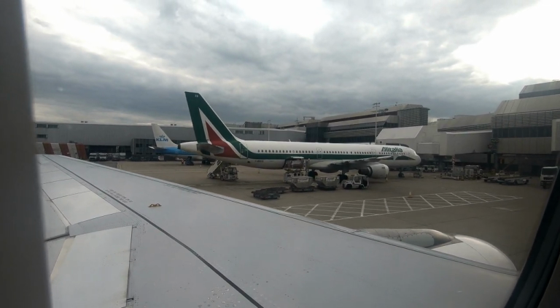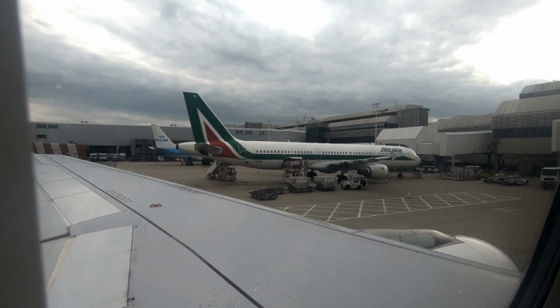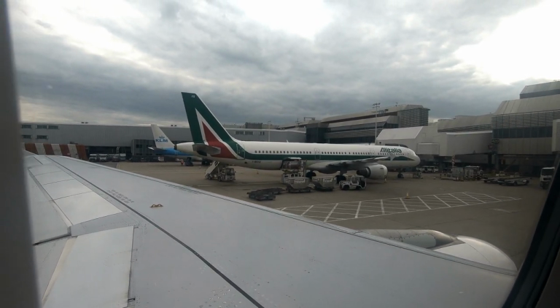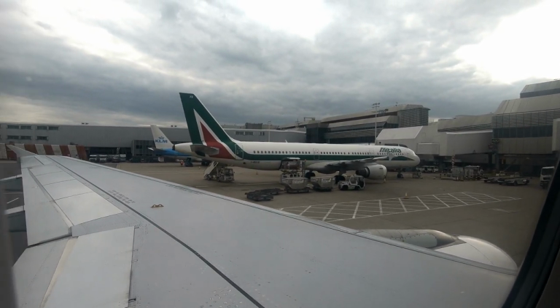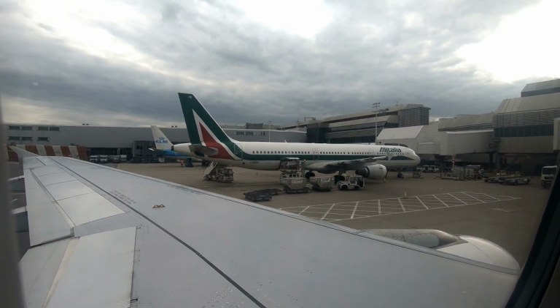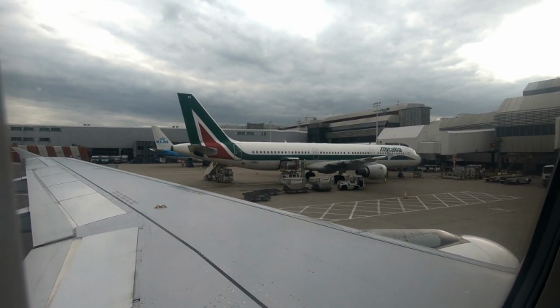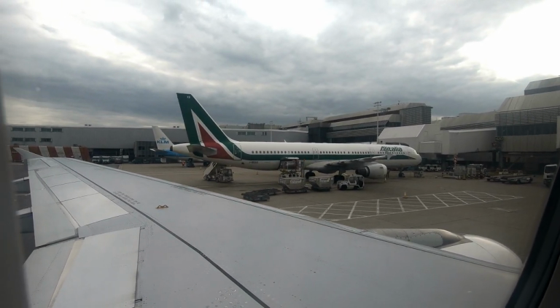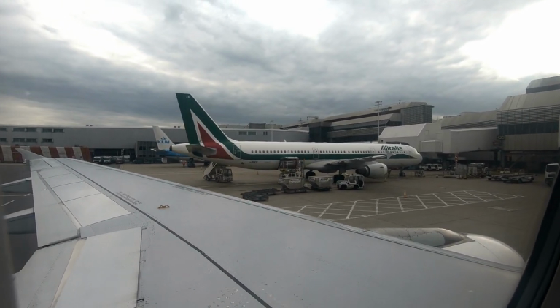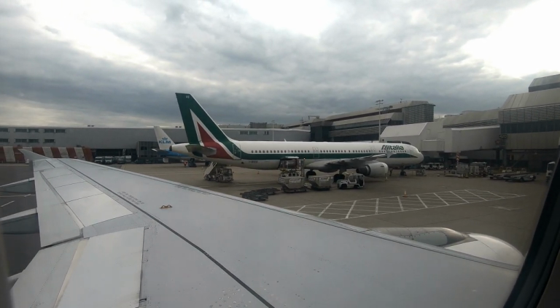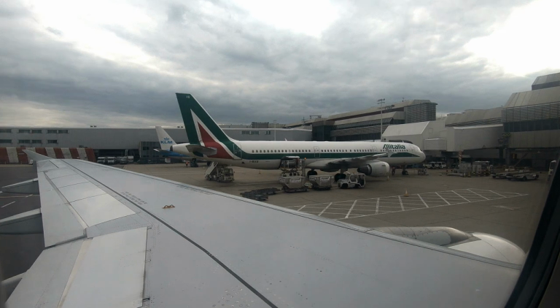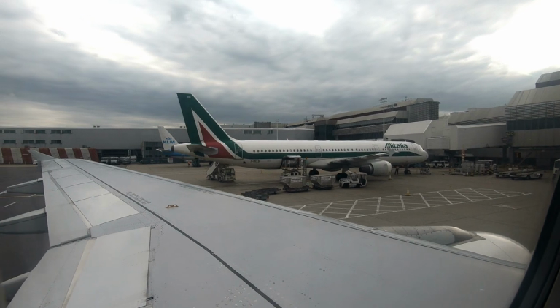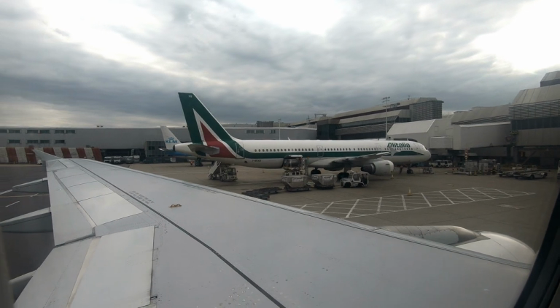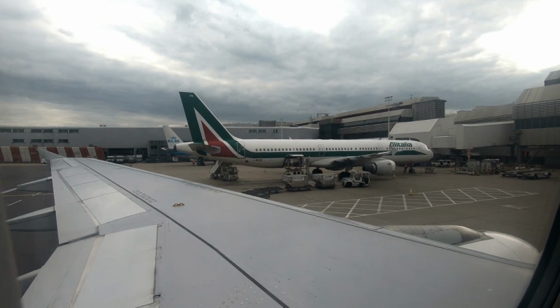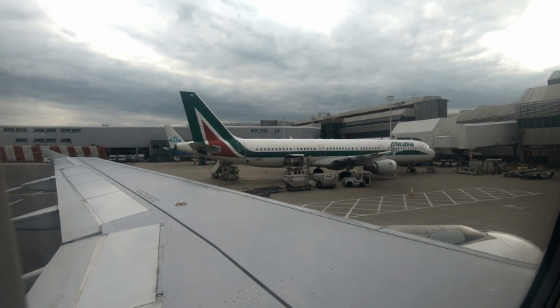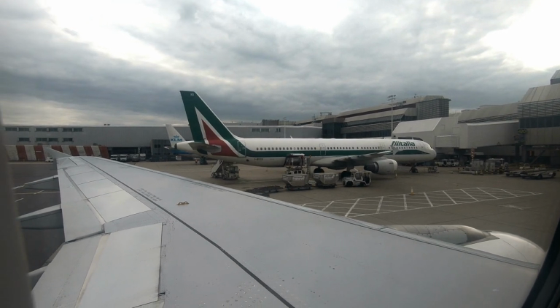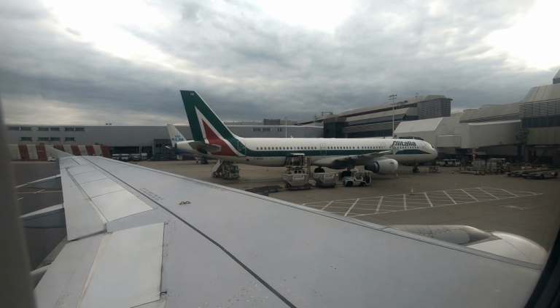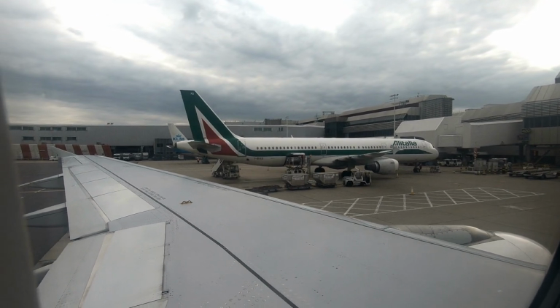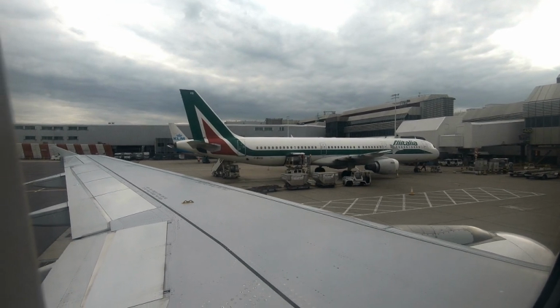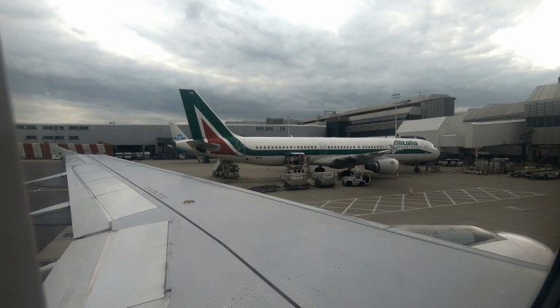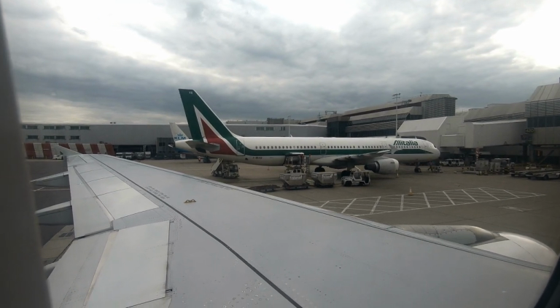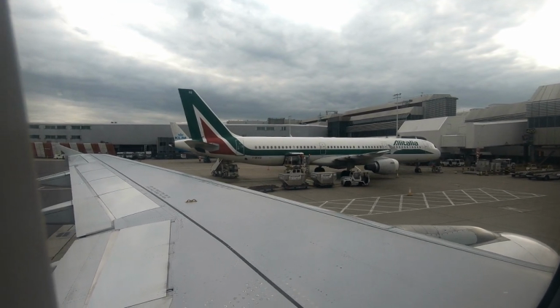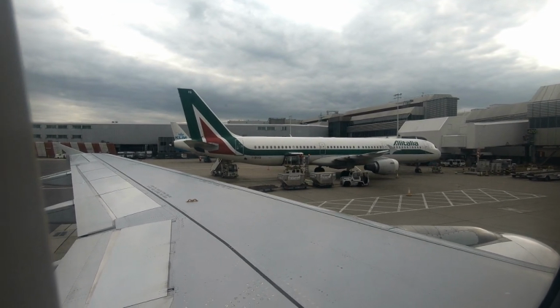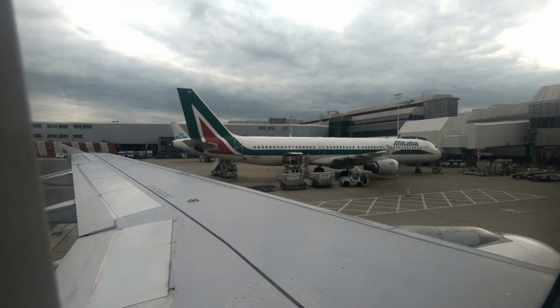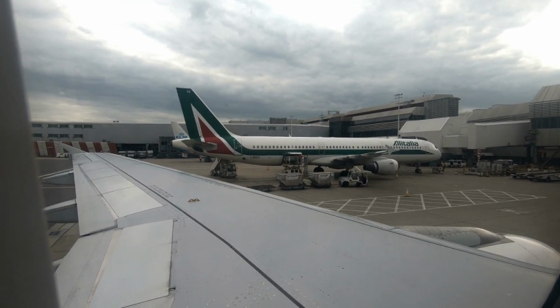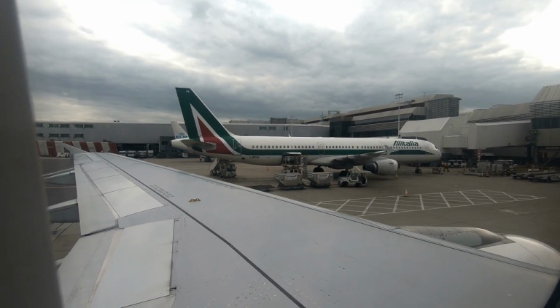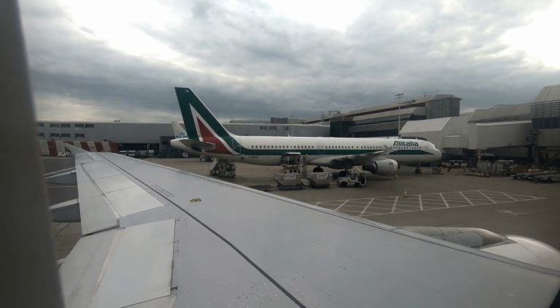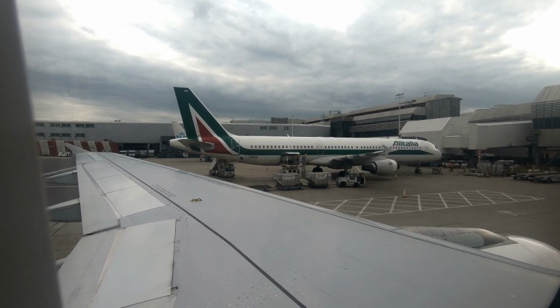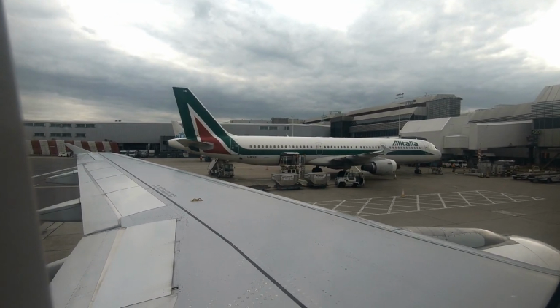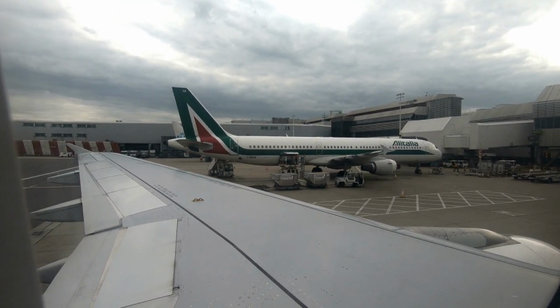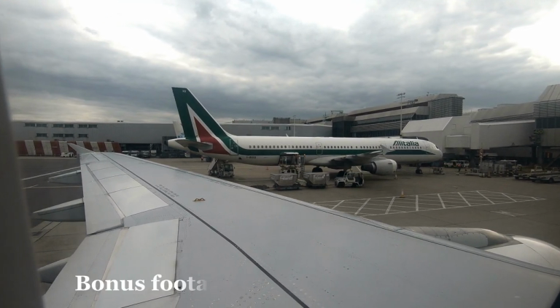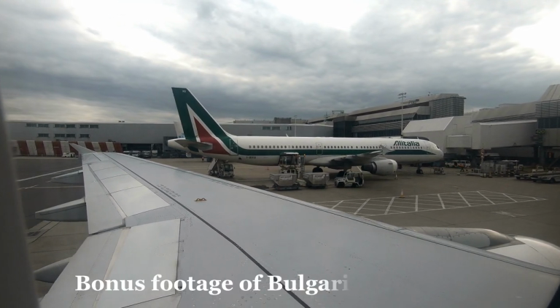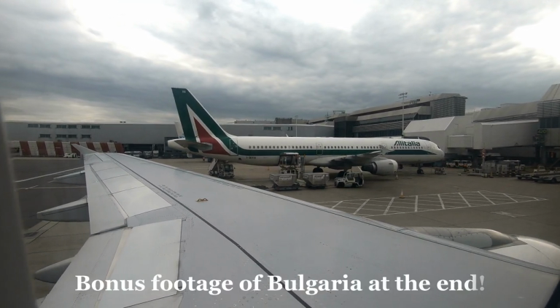So in conclusion, go take a trip to Bulgaria and make sure that you fly there with Bulgaria Air. See you in the next one.